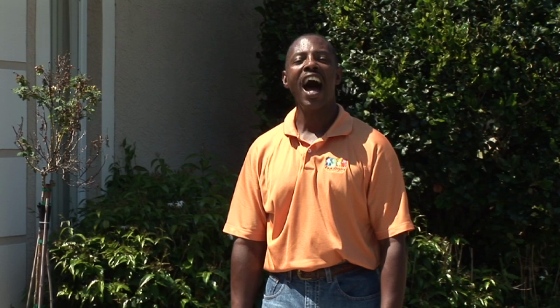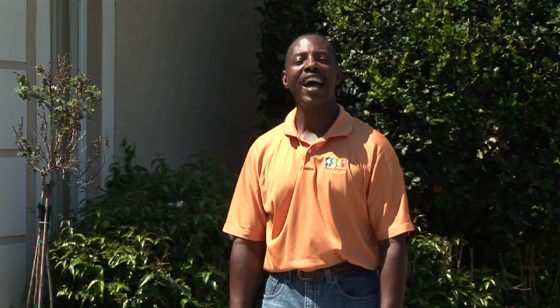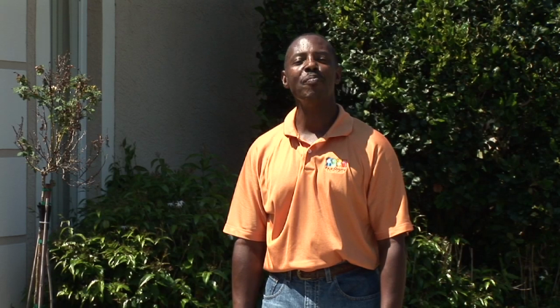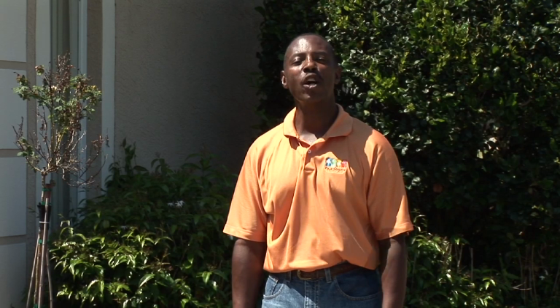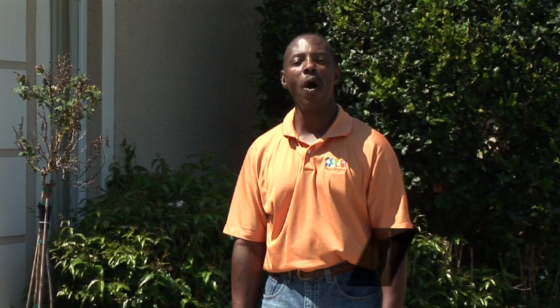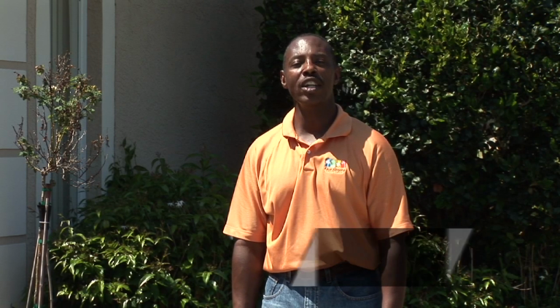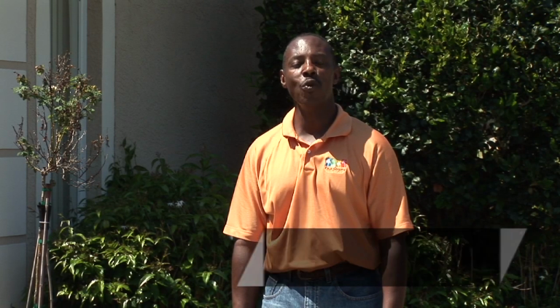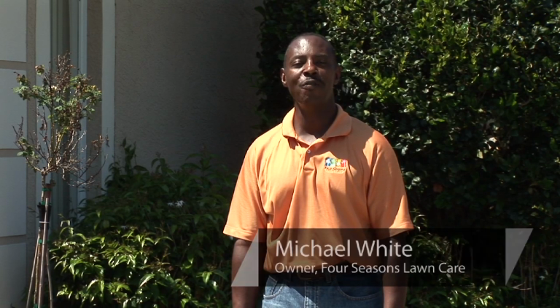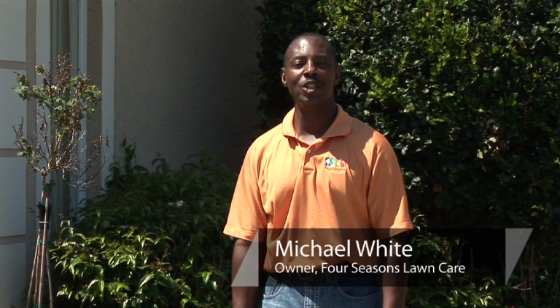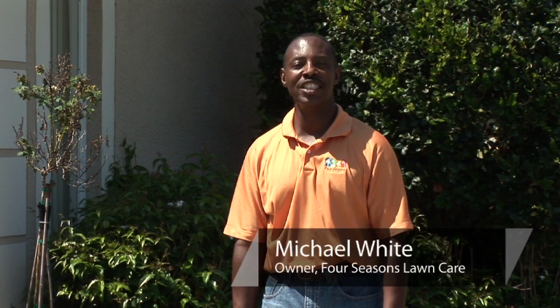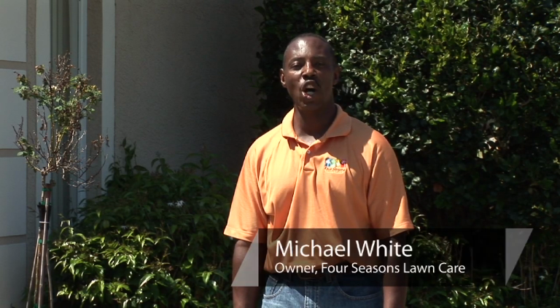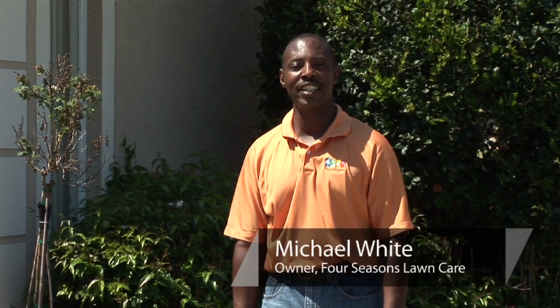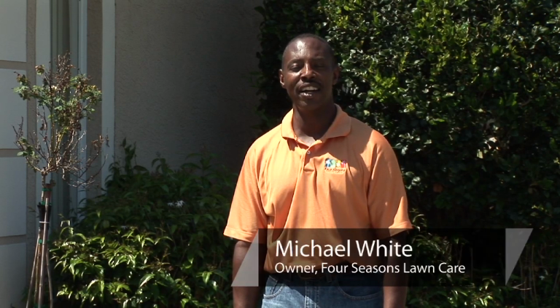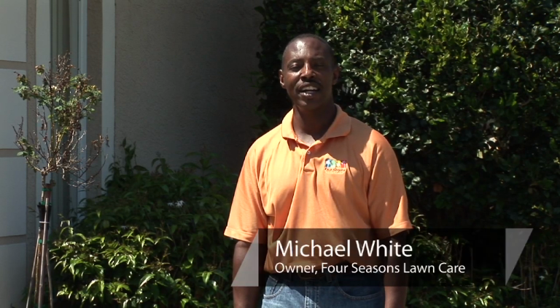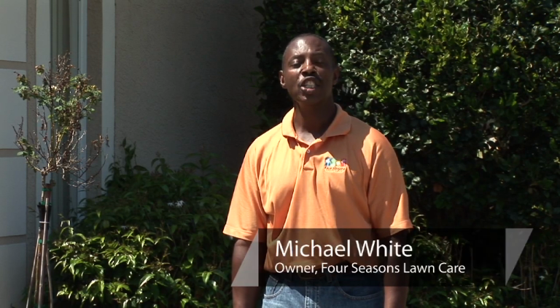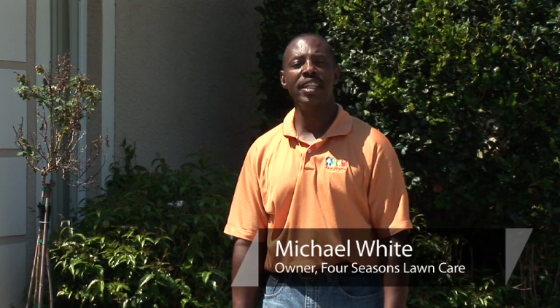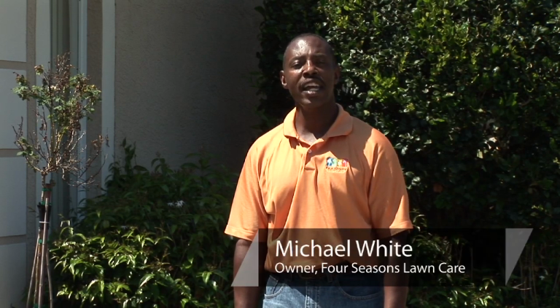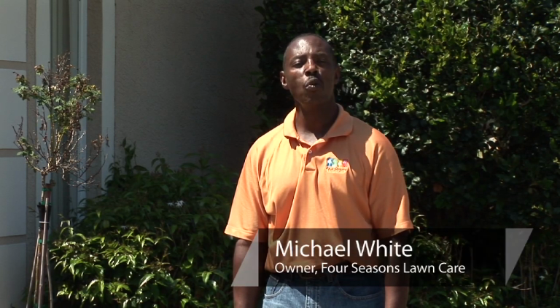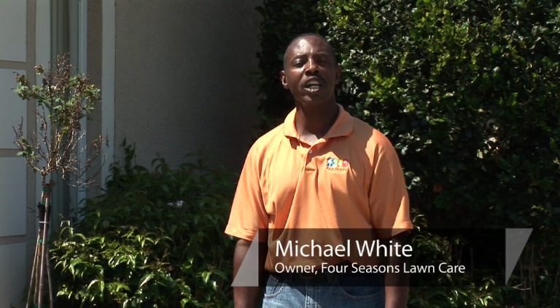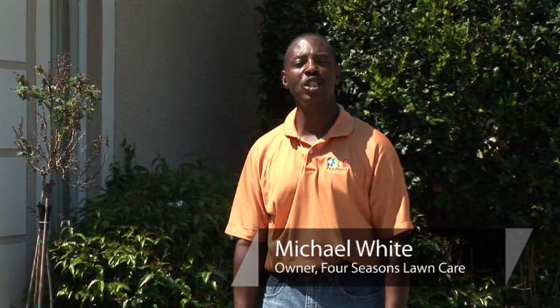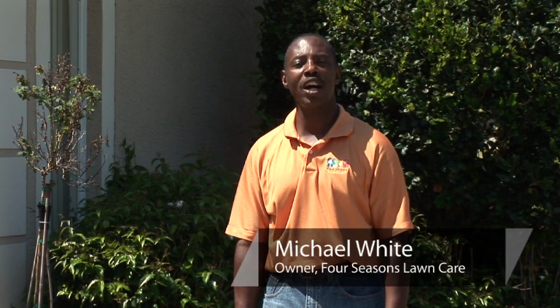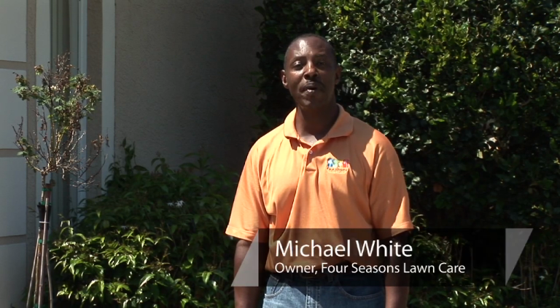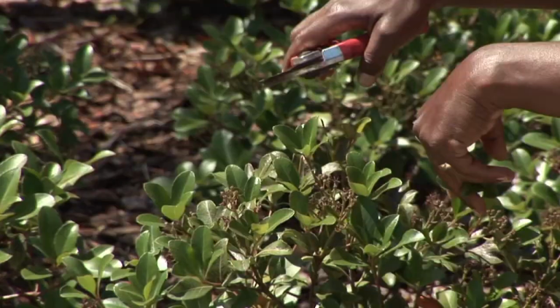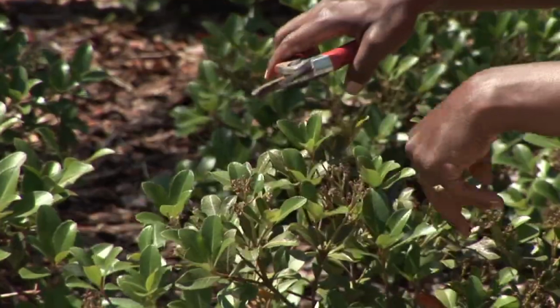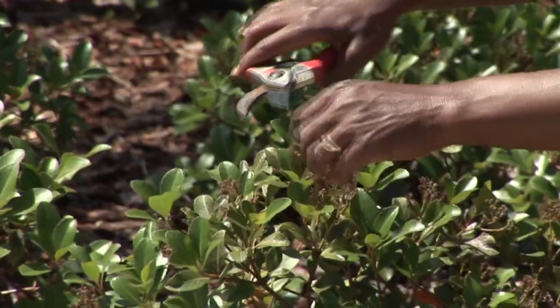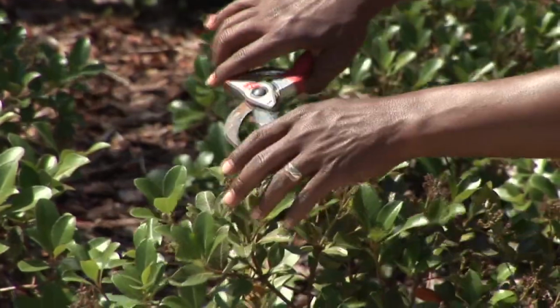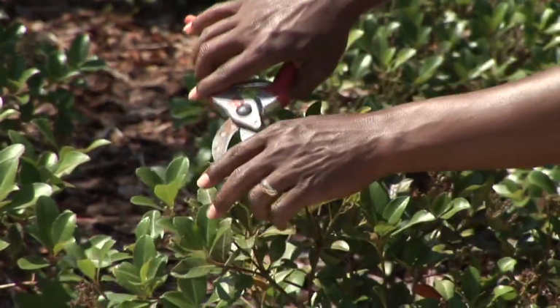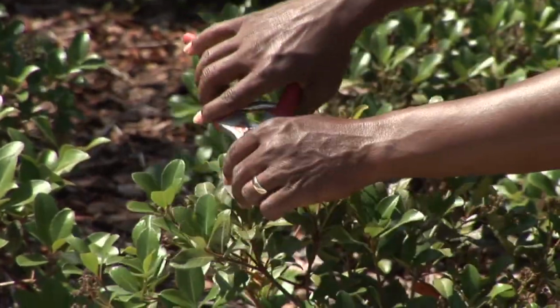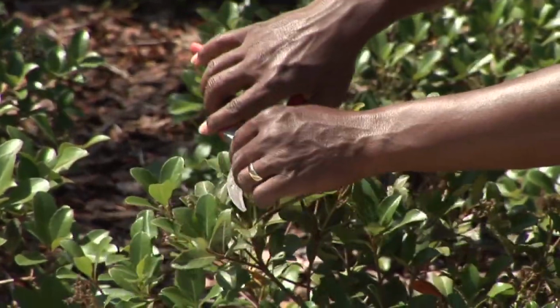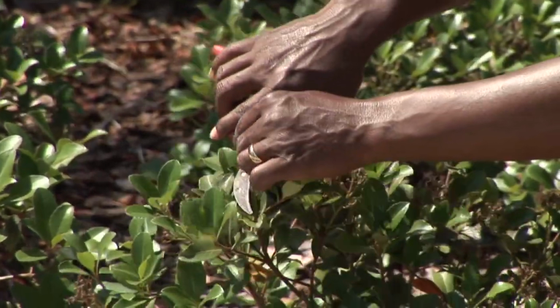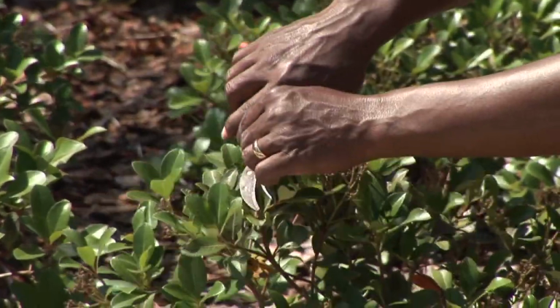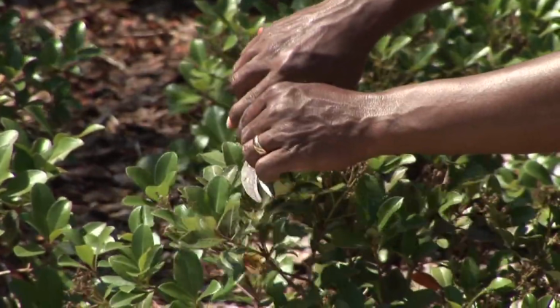Hi, I'm Michael White, owner of Four Seasons Lawn Care. Today, we're going to be talking about how to trim bushes.